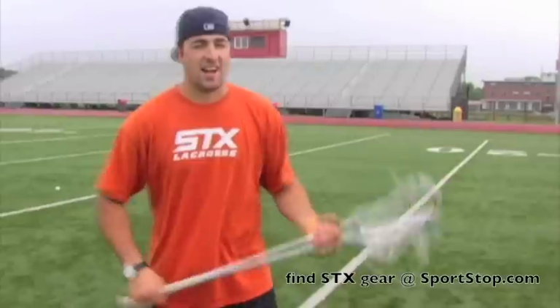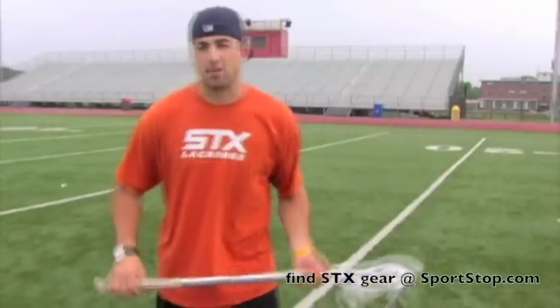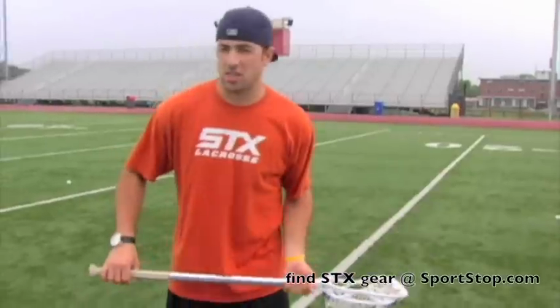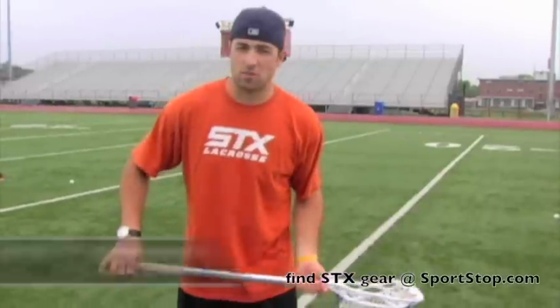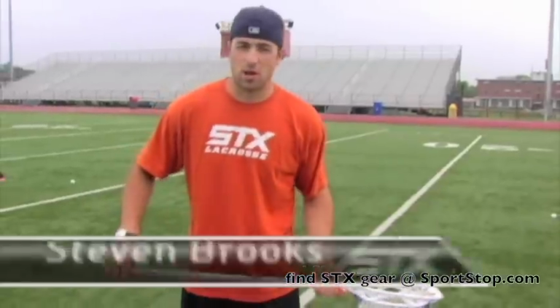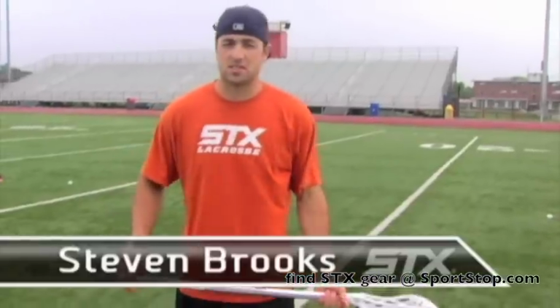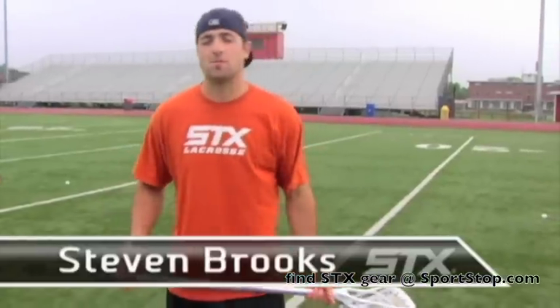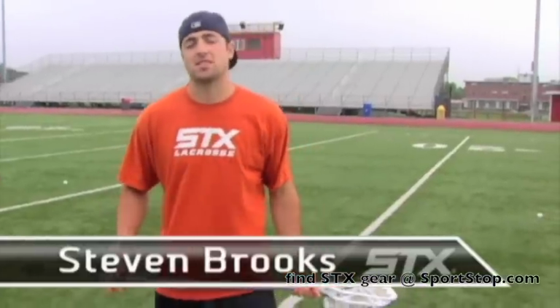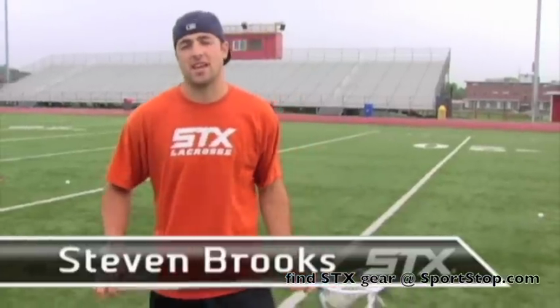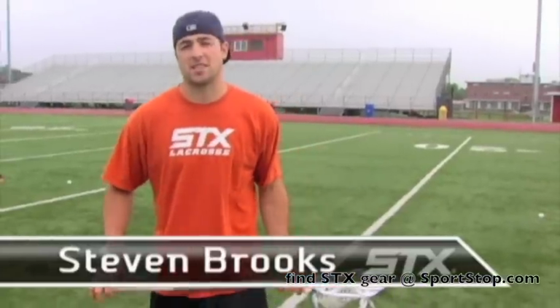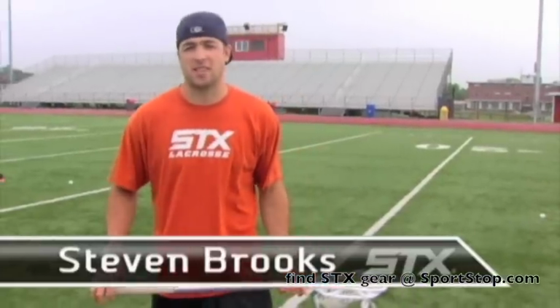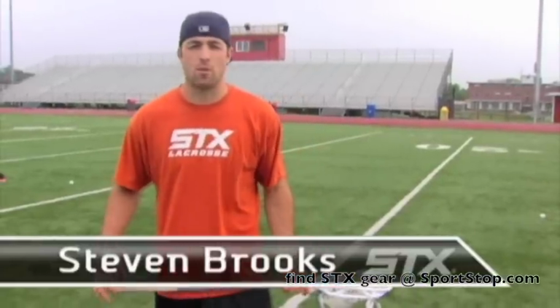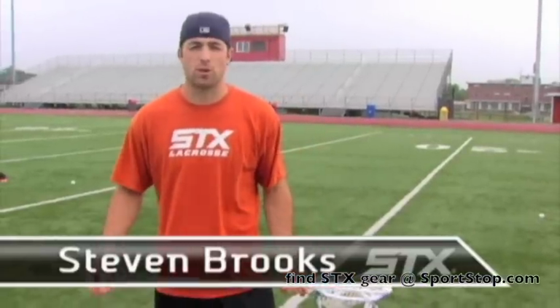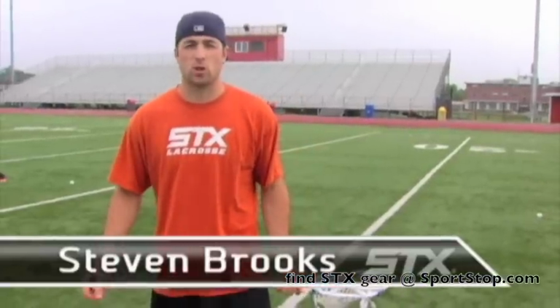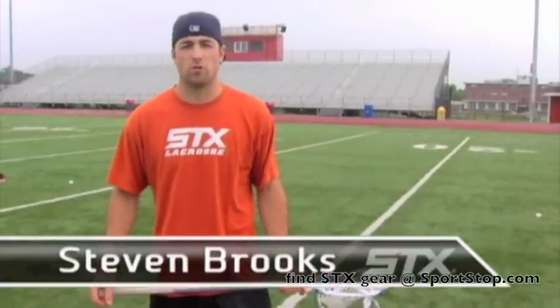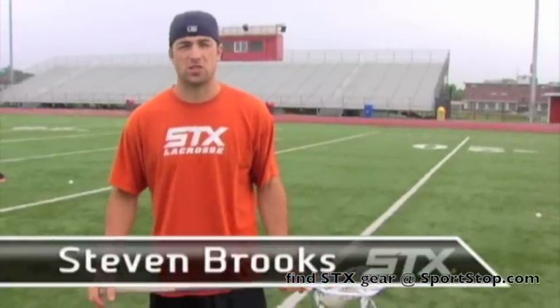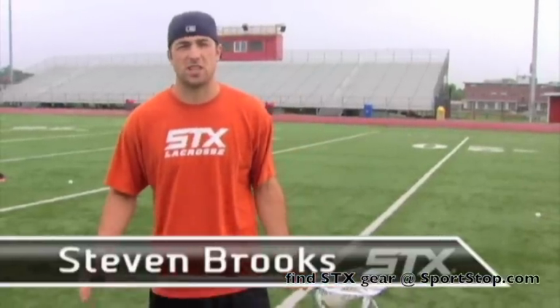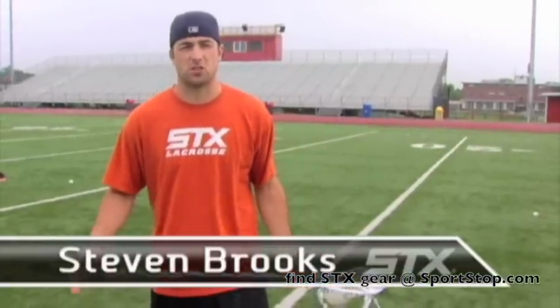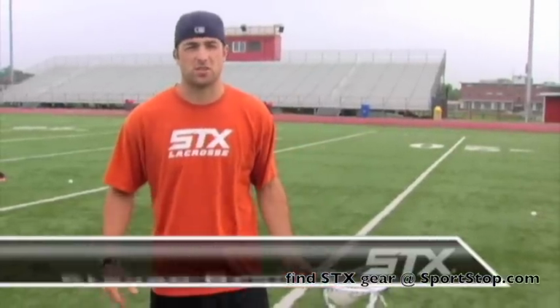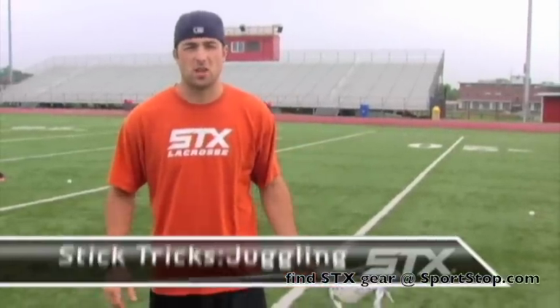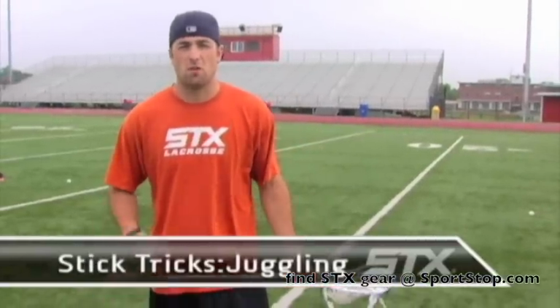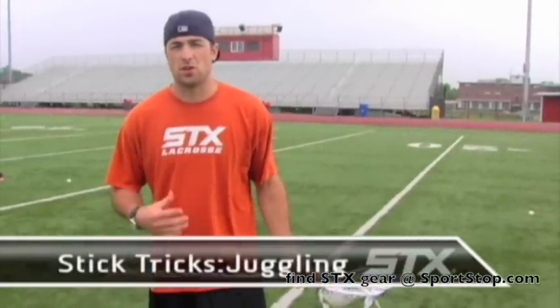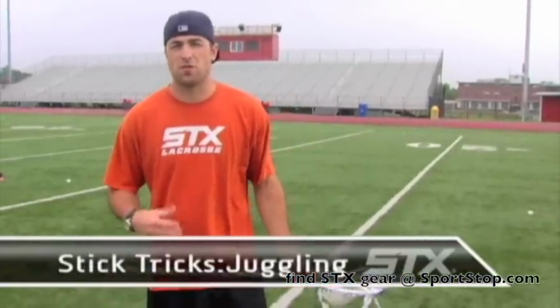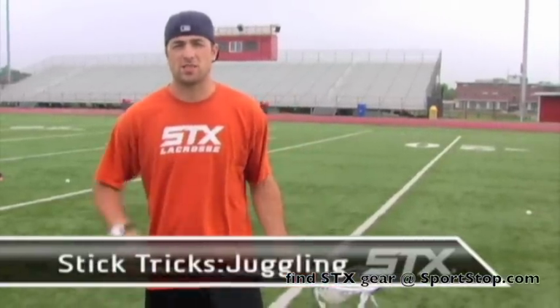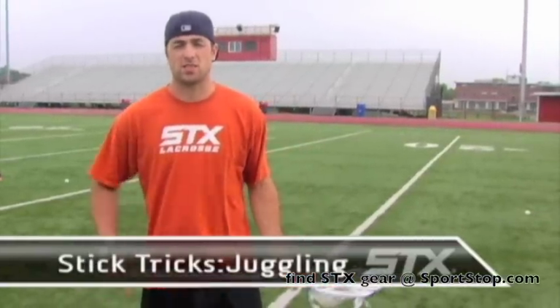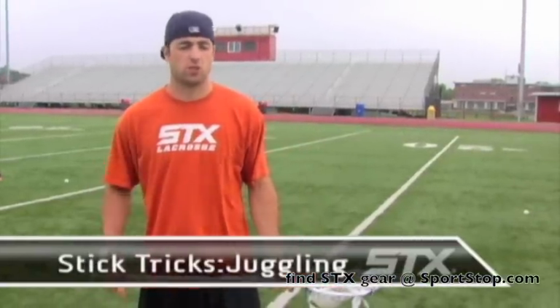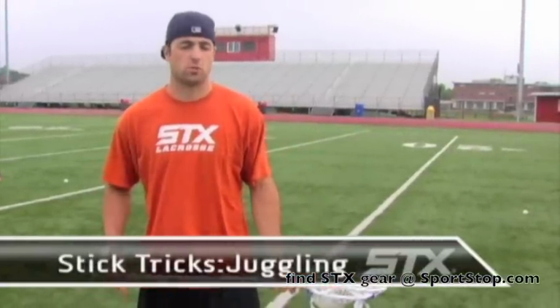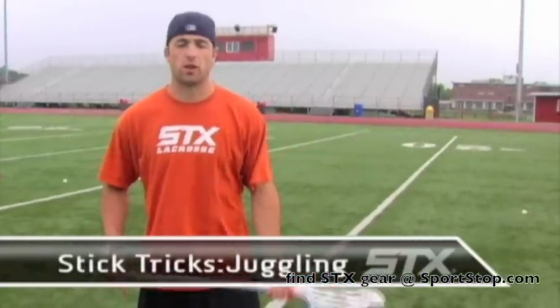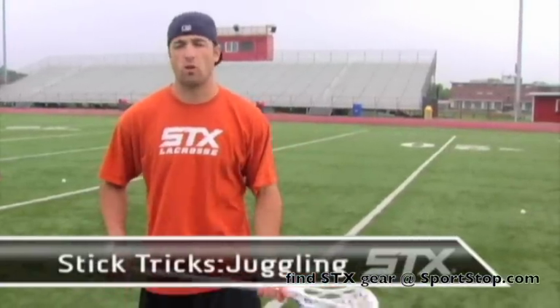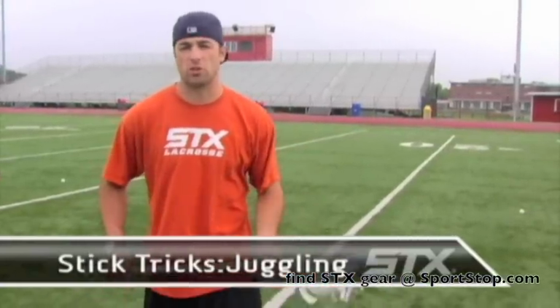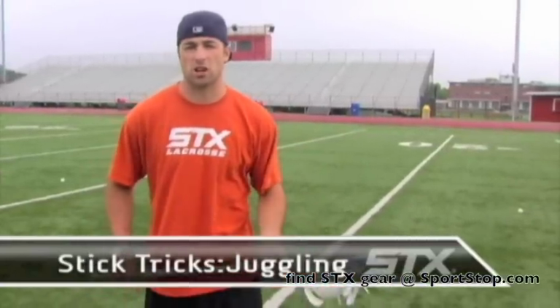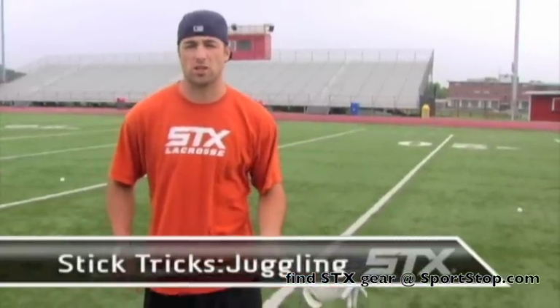Hi, I'm Steven Brooks, Team STX. Today what we're going to go over is stick tricks. The first phase of stick tricks, we're going to go over juggling.